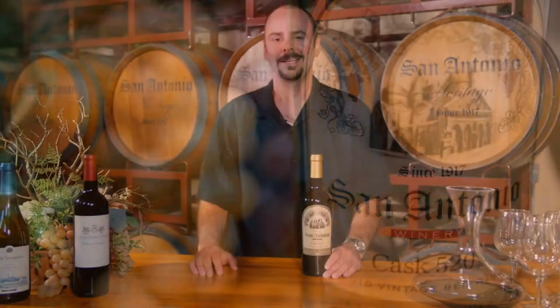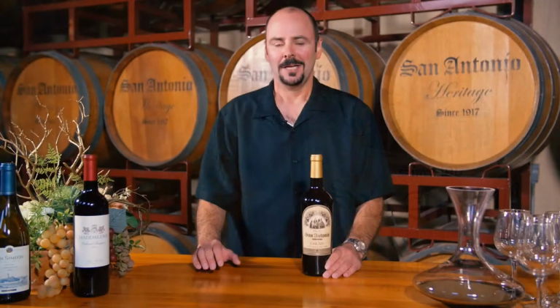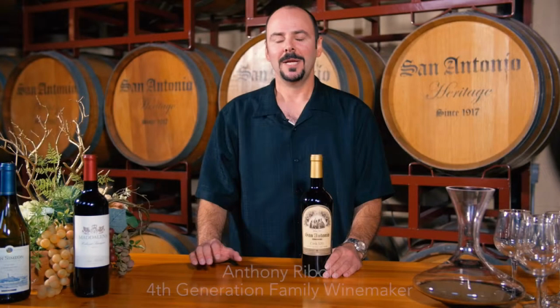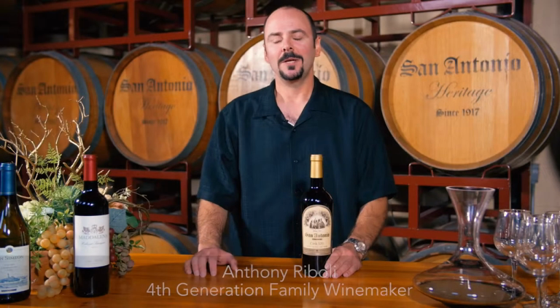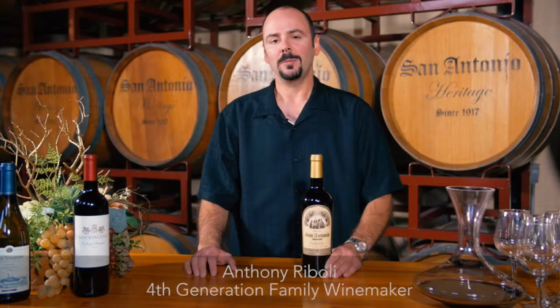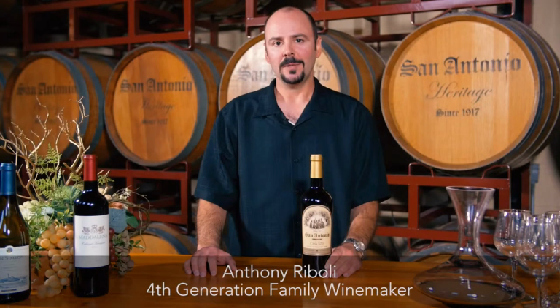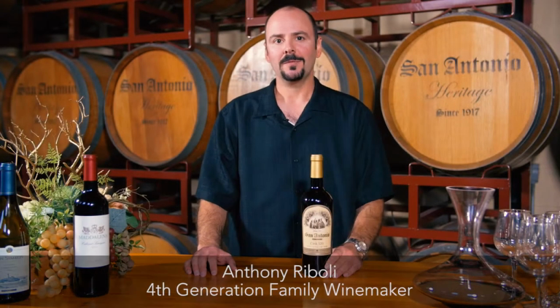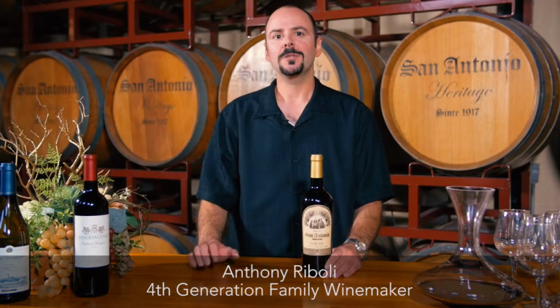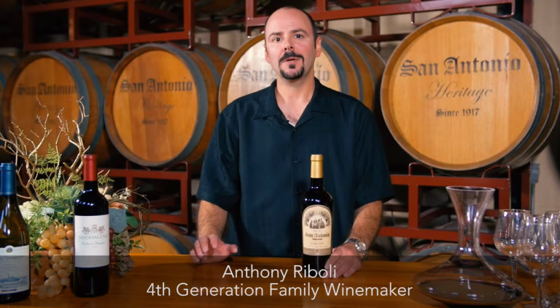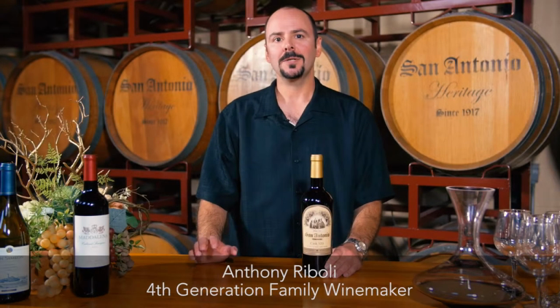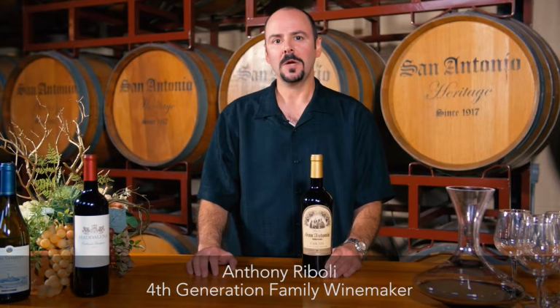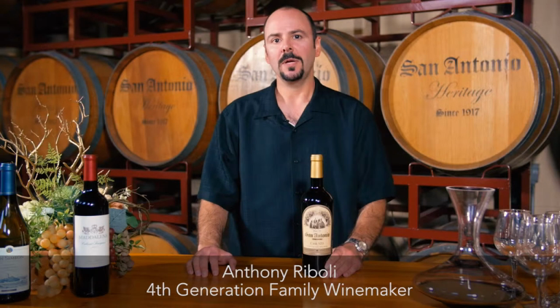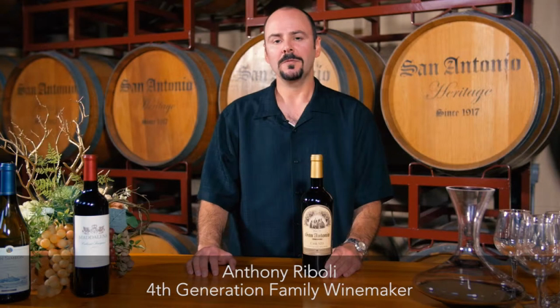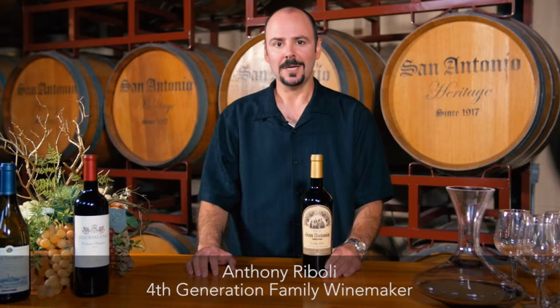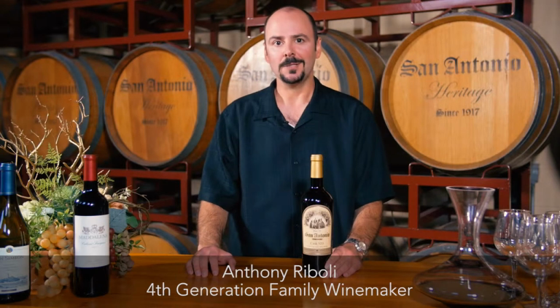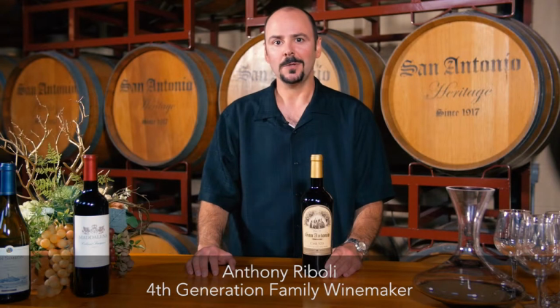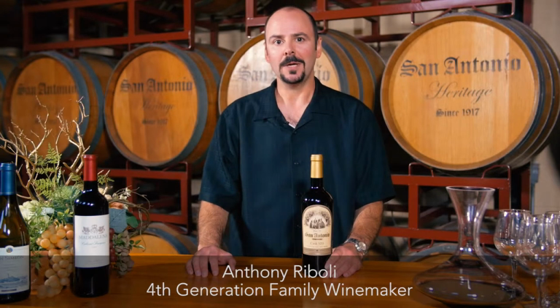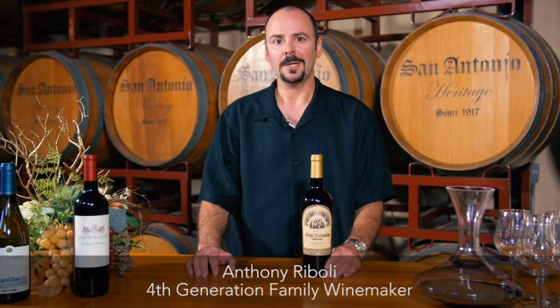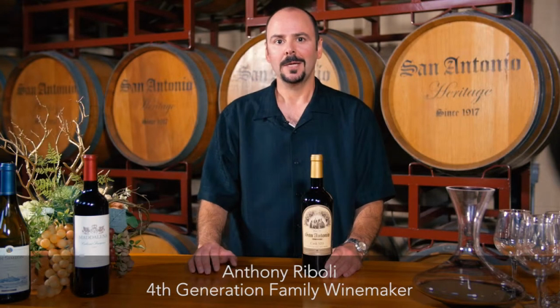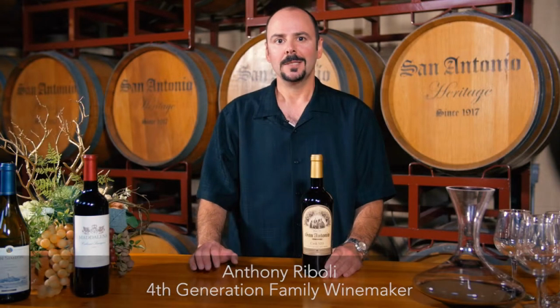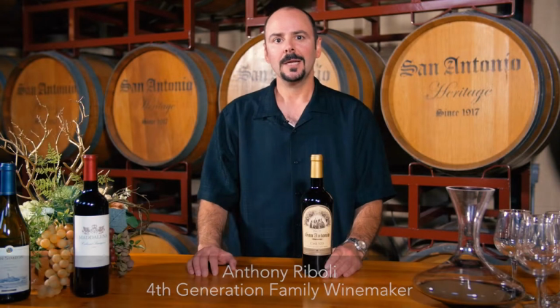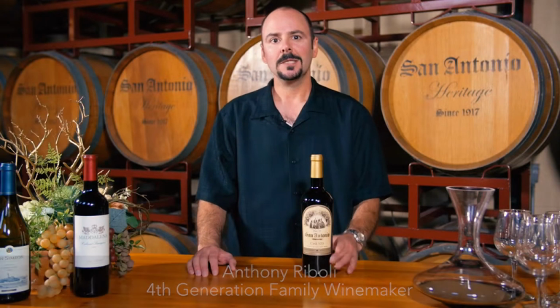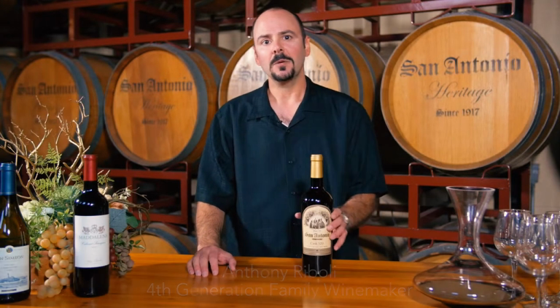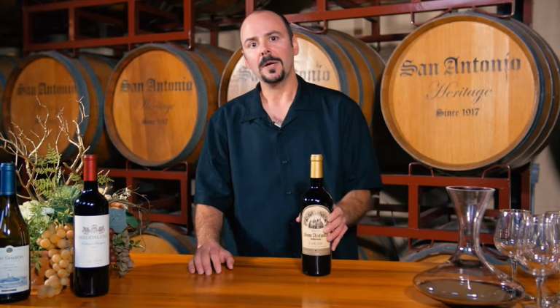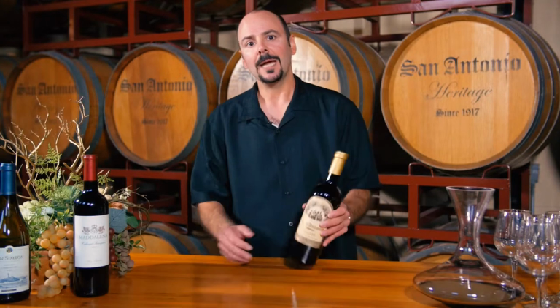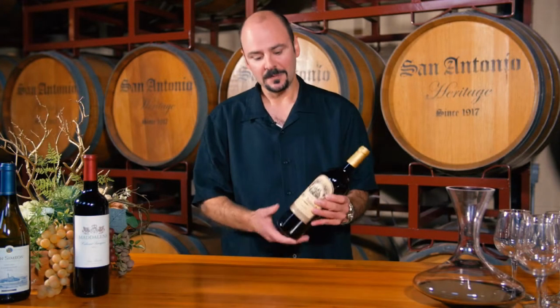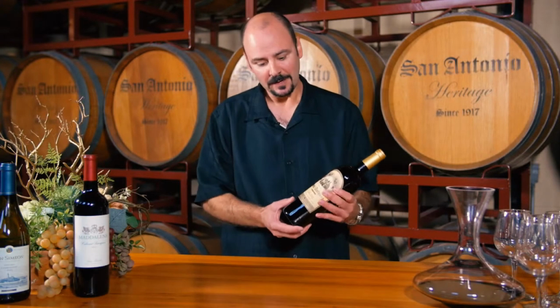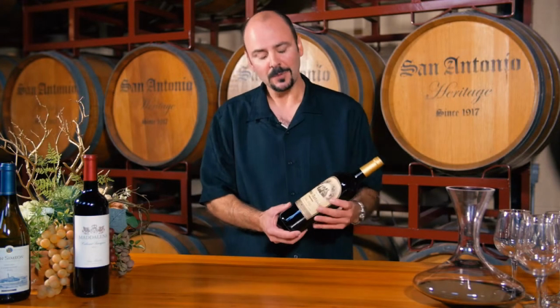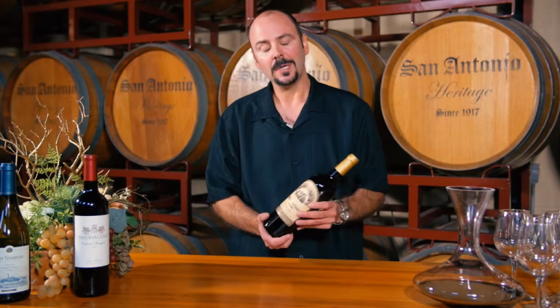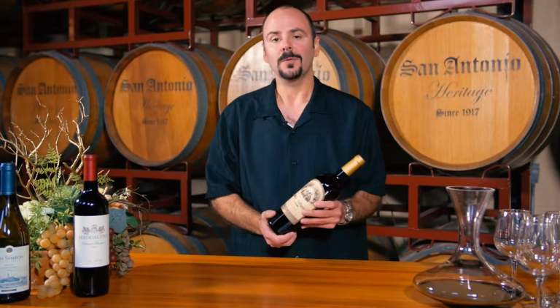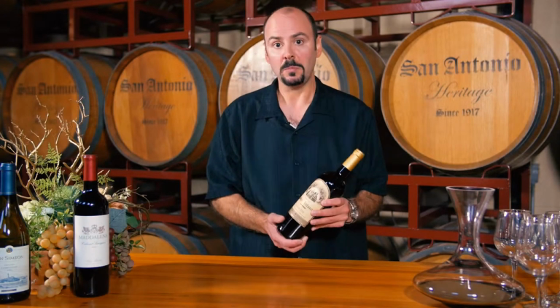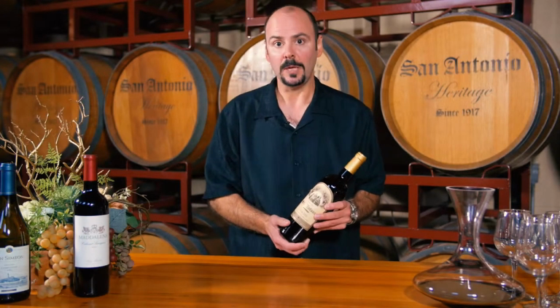I'm Anthony Ribele, fourth generation winemaker for San Antonio Winery. Today I'd like to talk about our Cask 520 Red Blend.